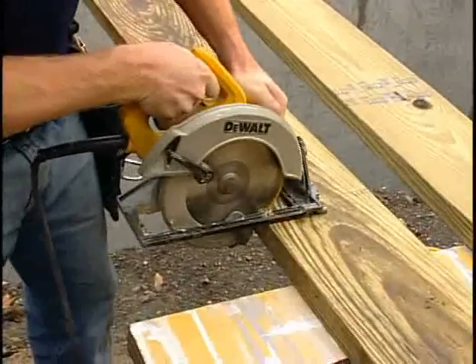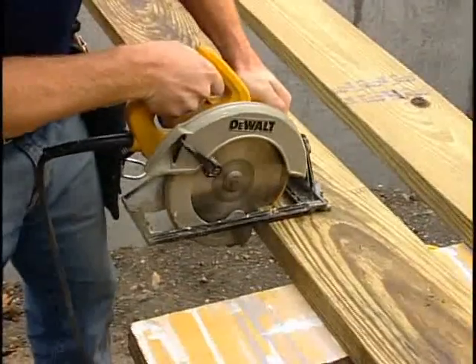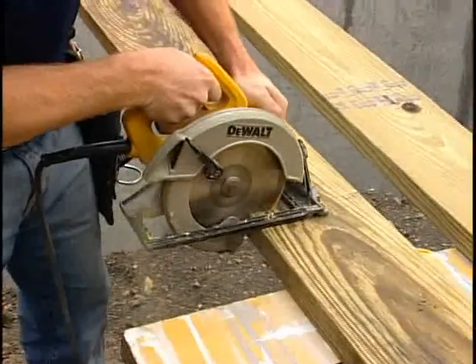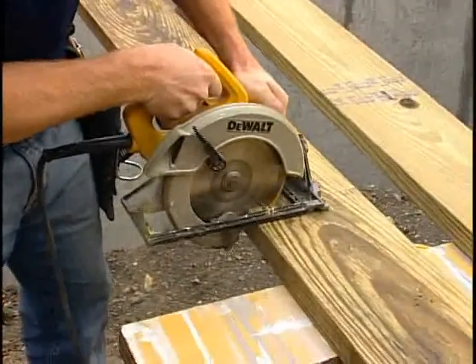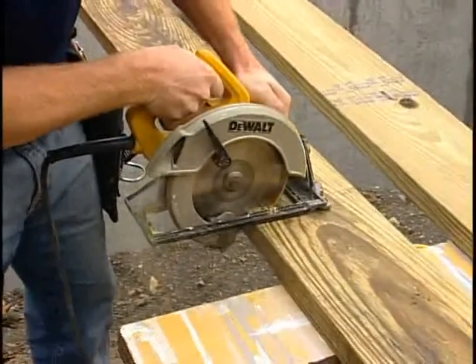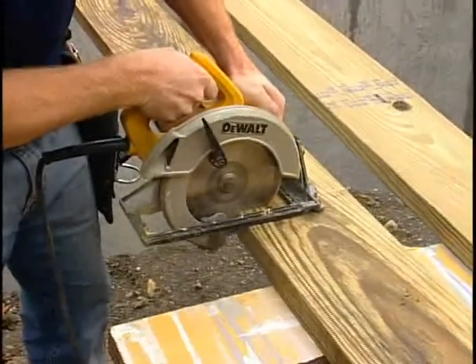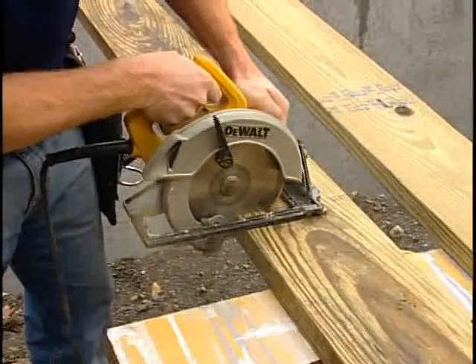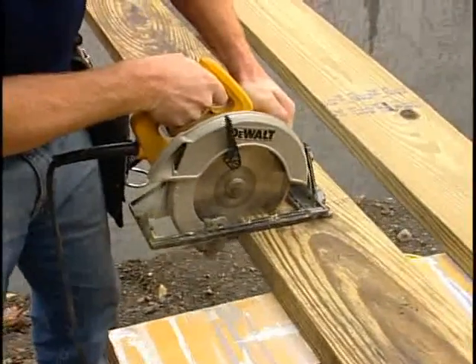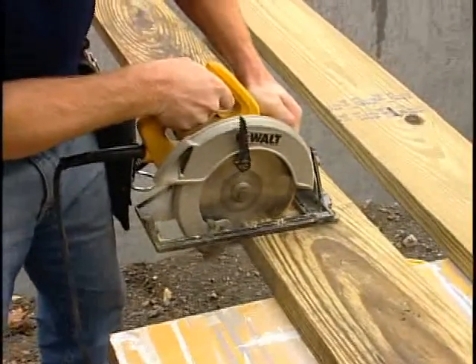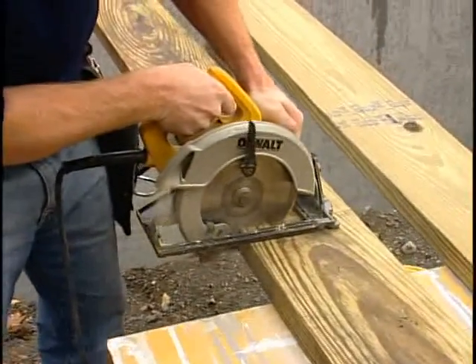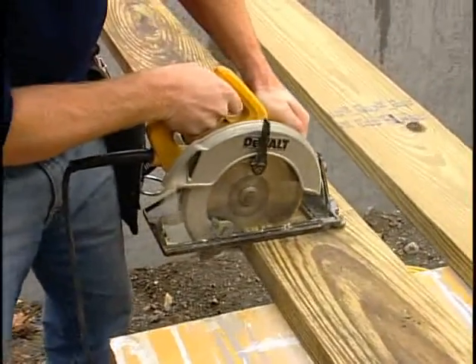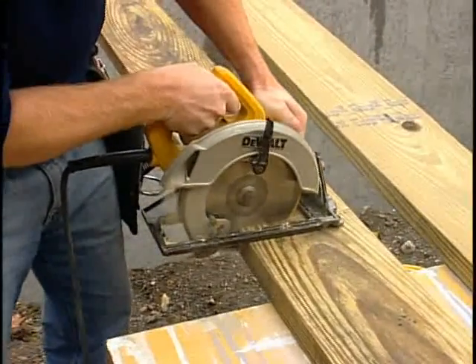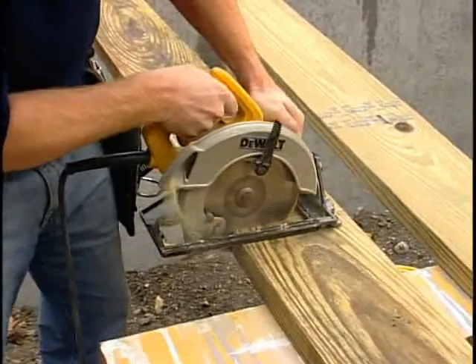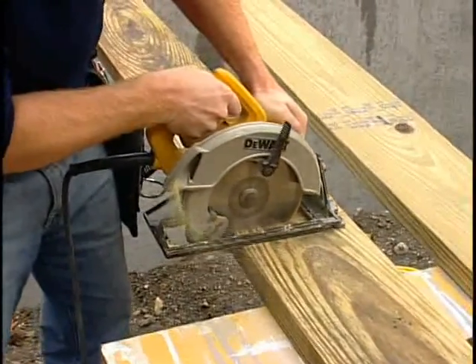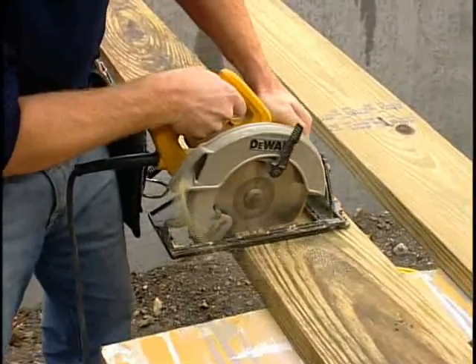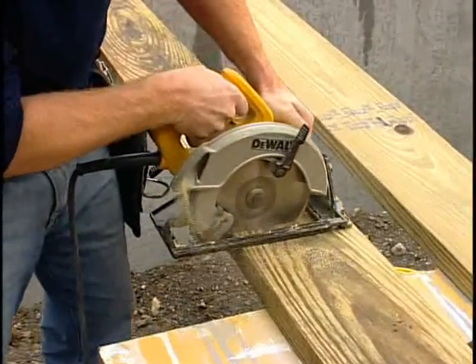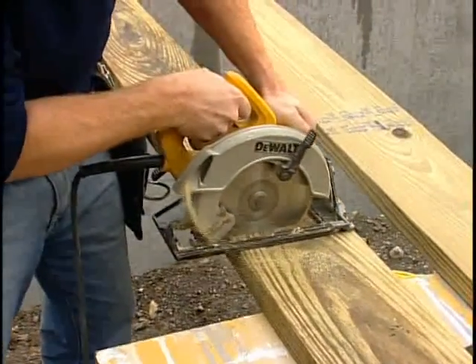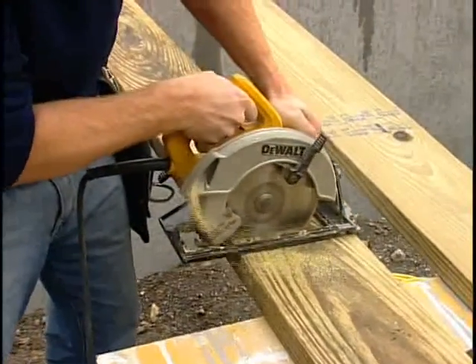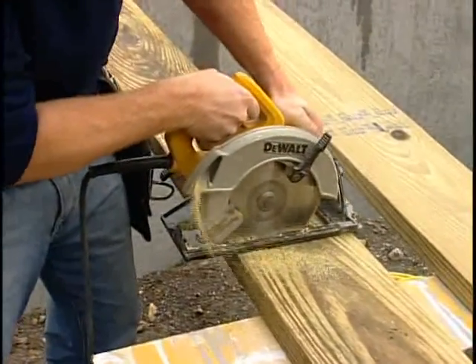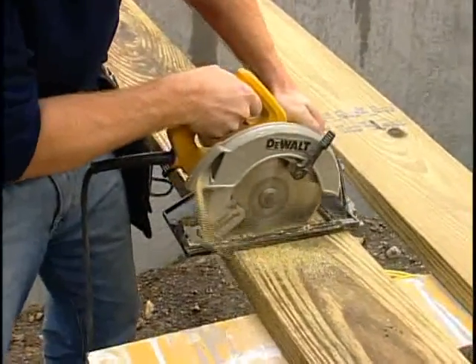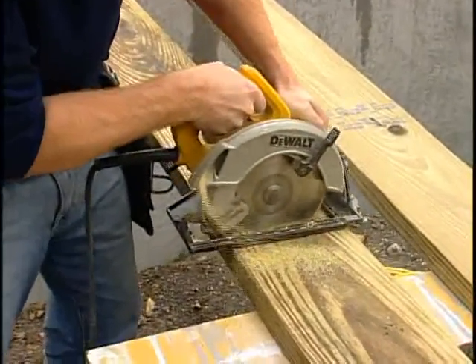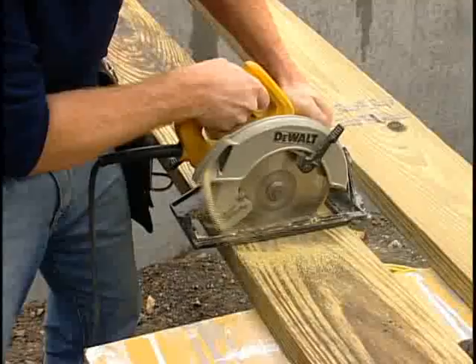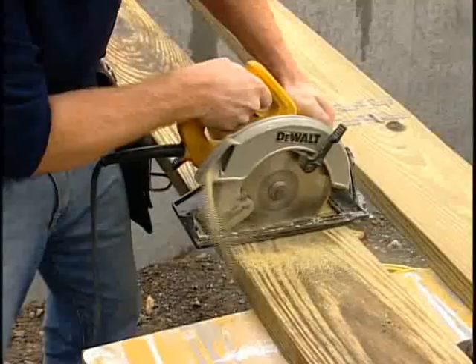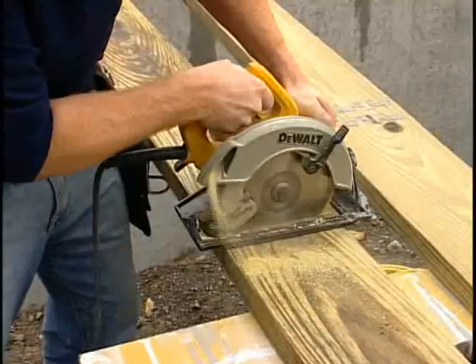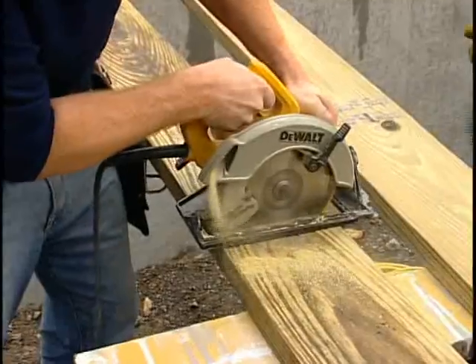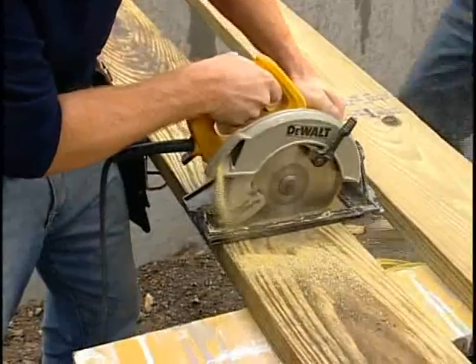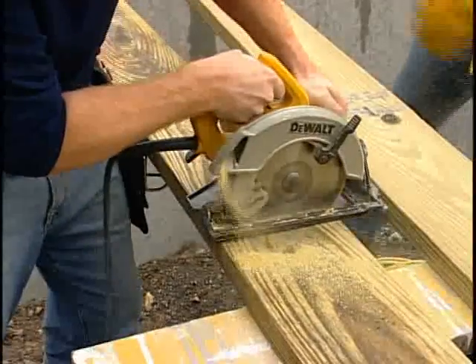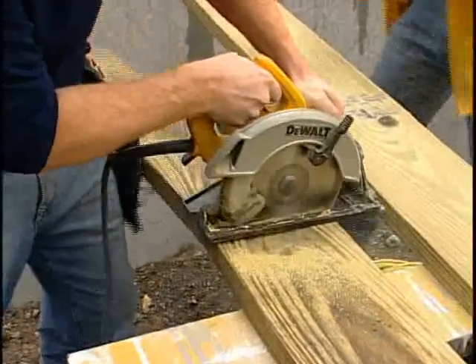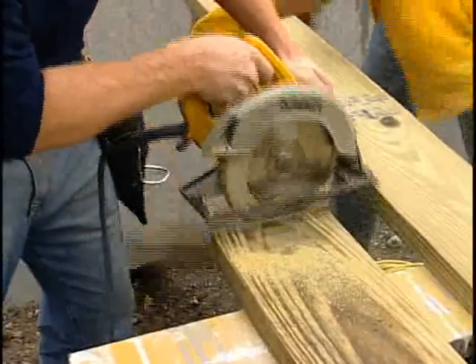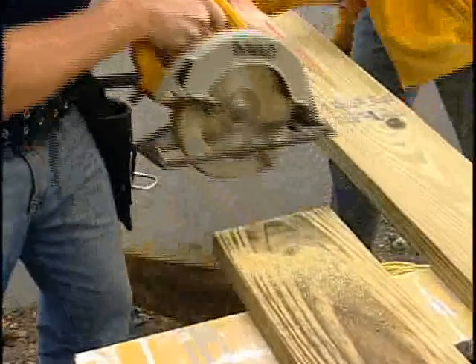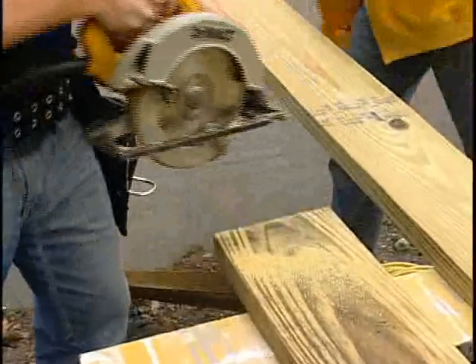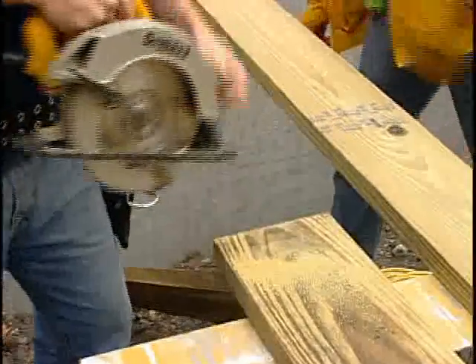Next, measure and cut the sill sealer and sill plate materials according to the foundation length and width.